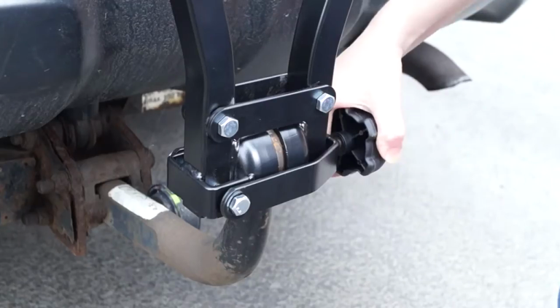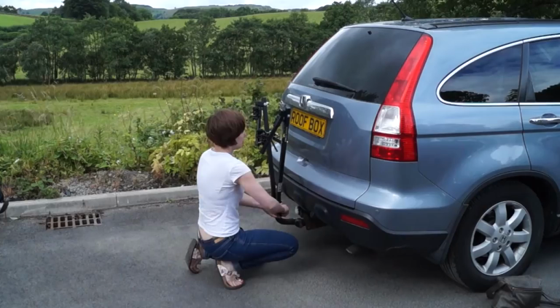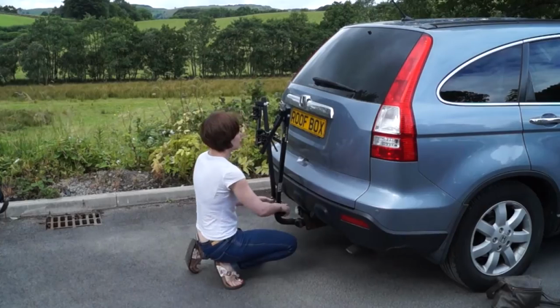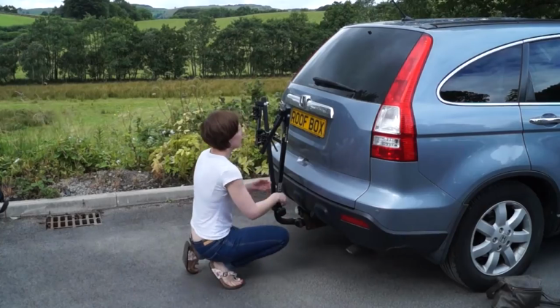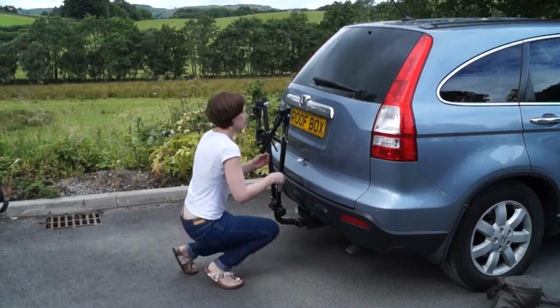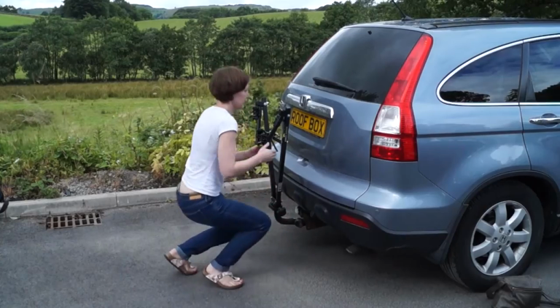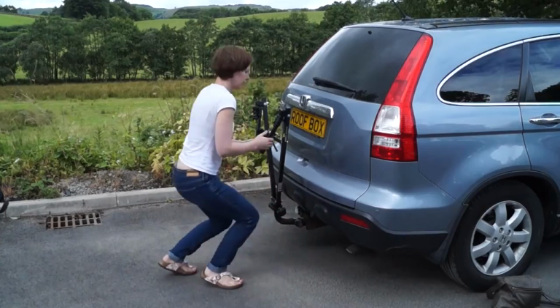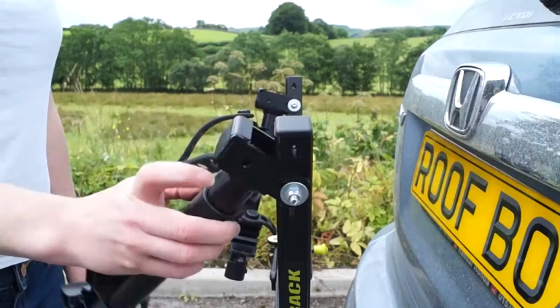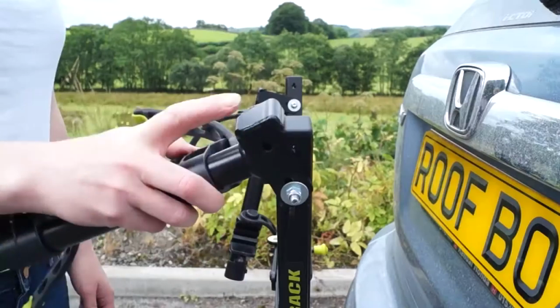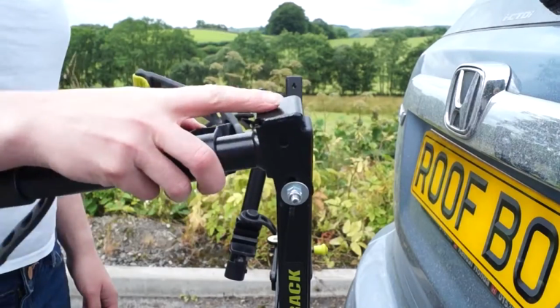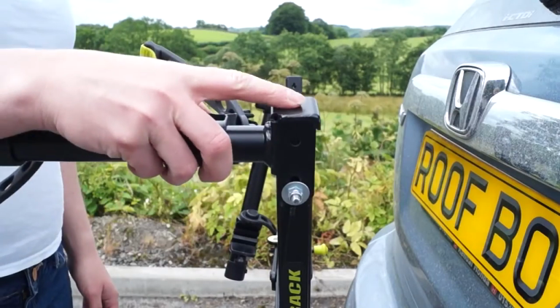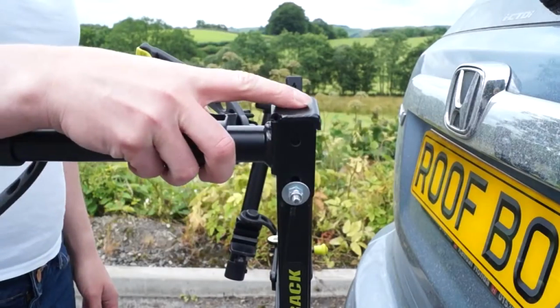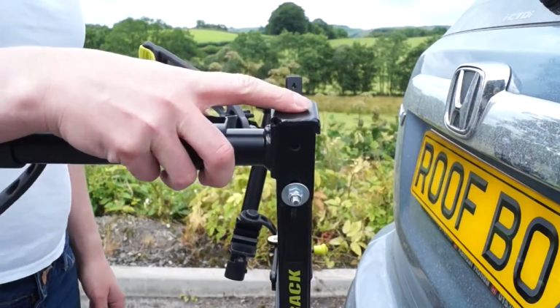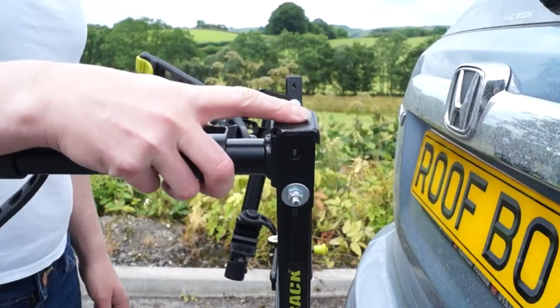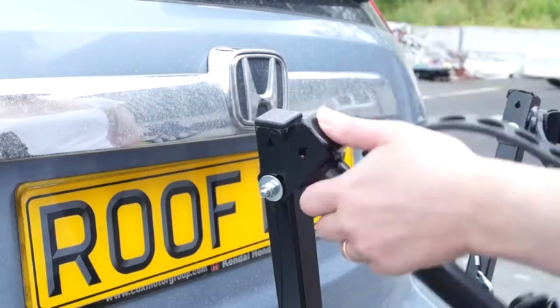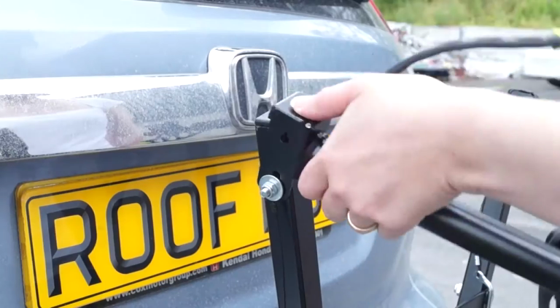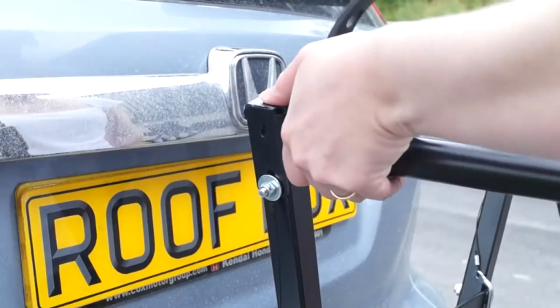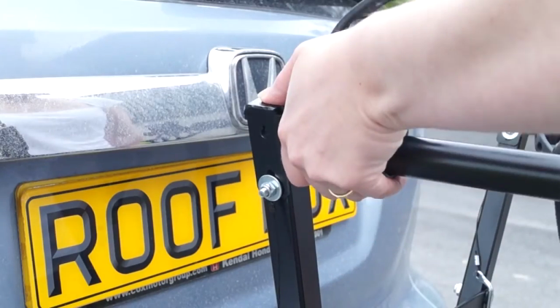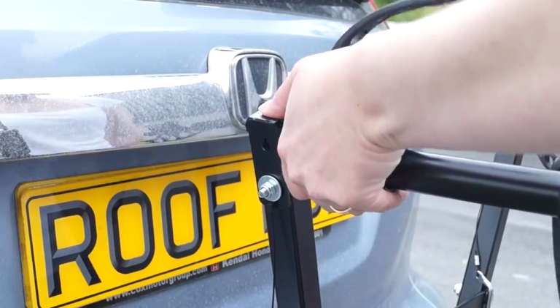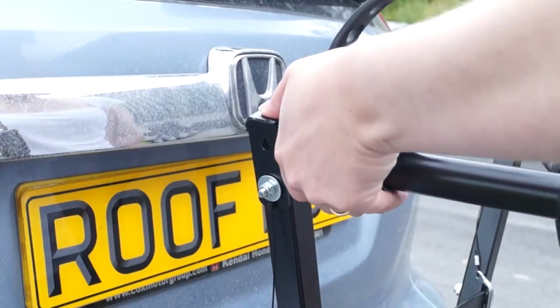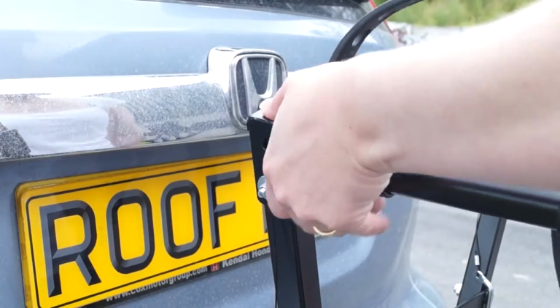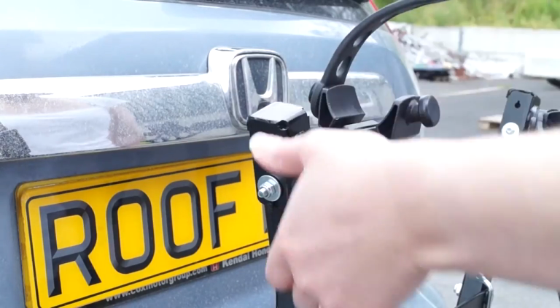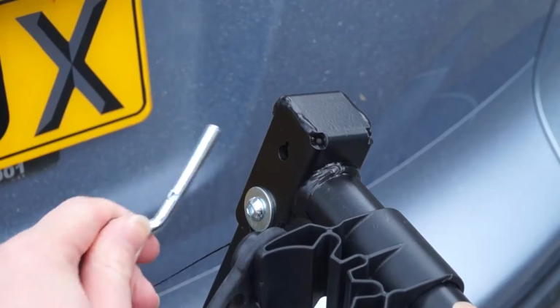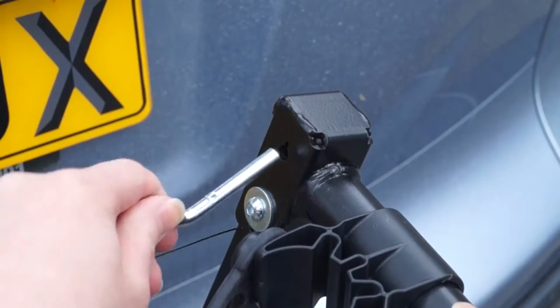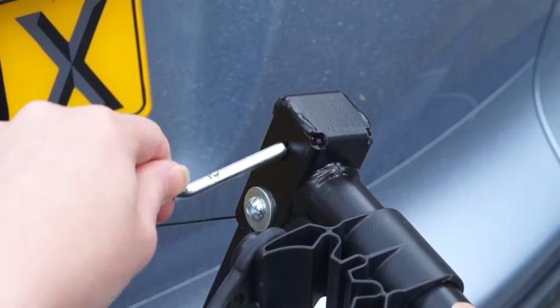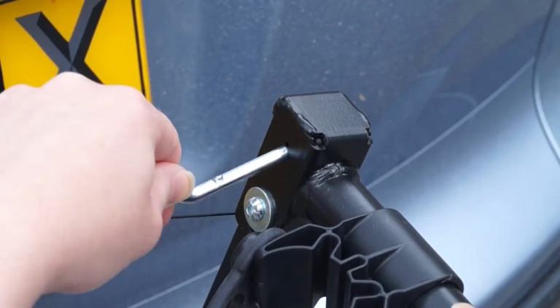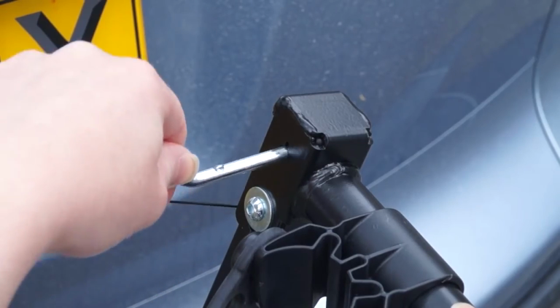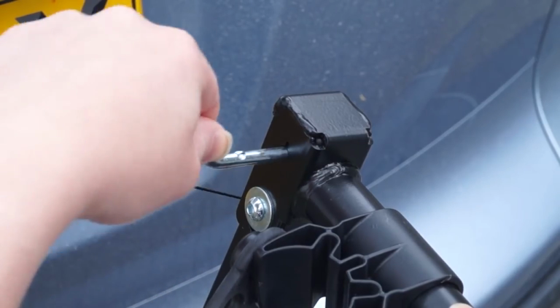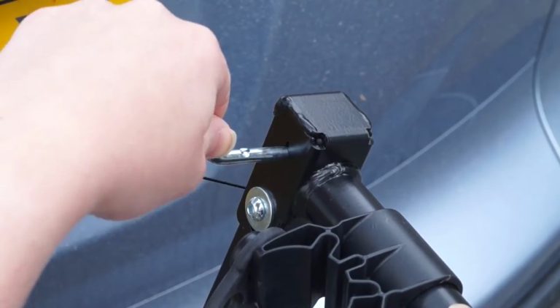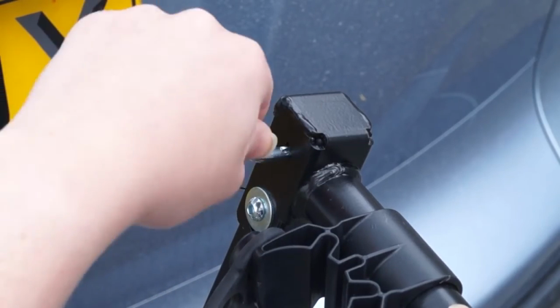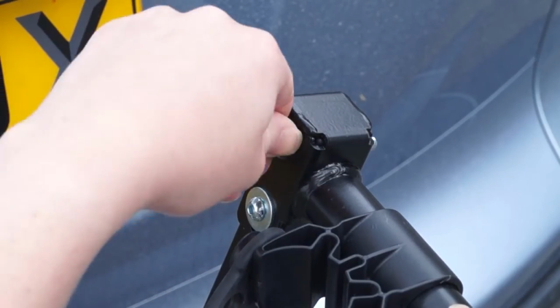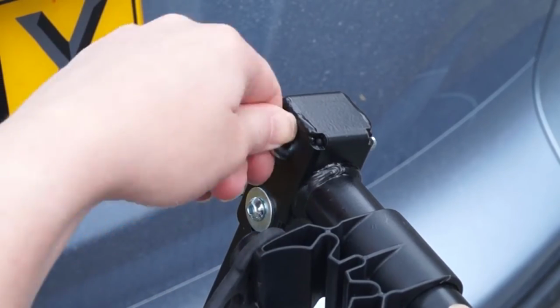Lift each bike frame arm up into the horizontal position and secure each arm in place using both pins.